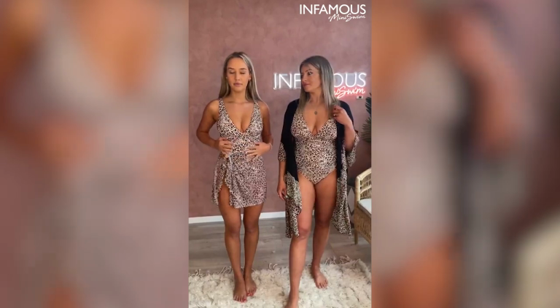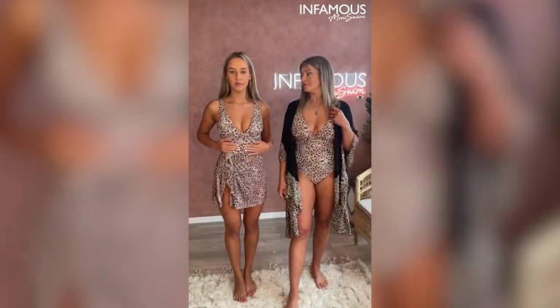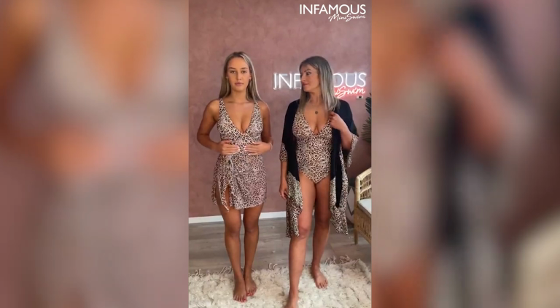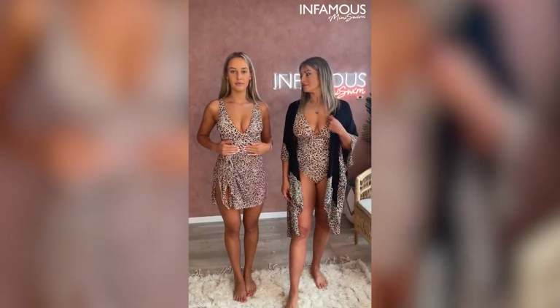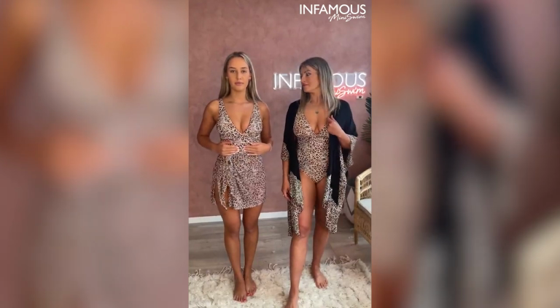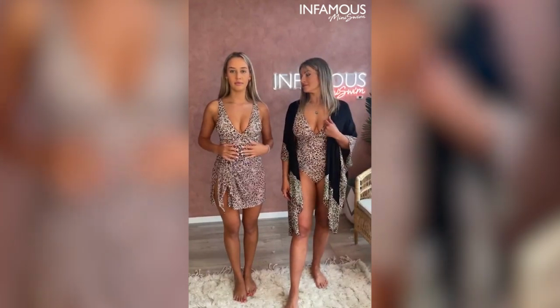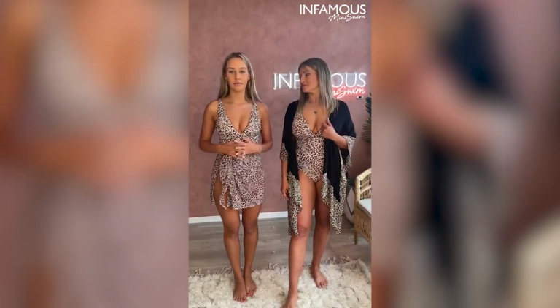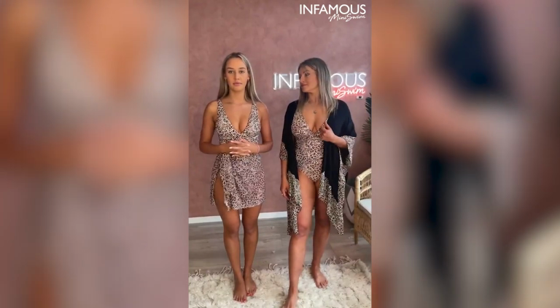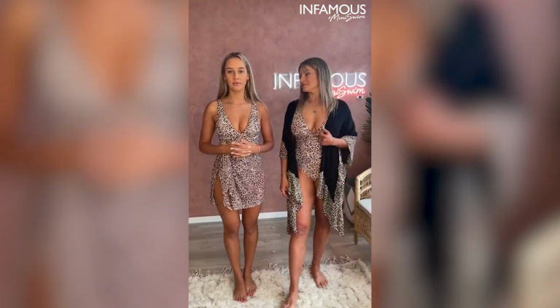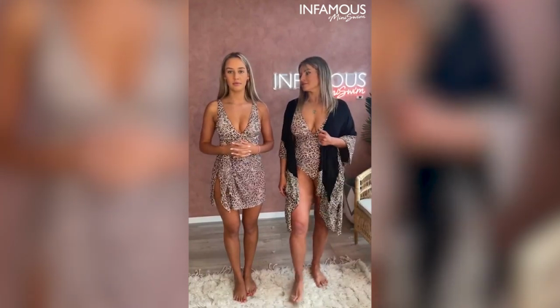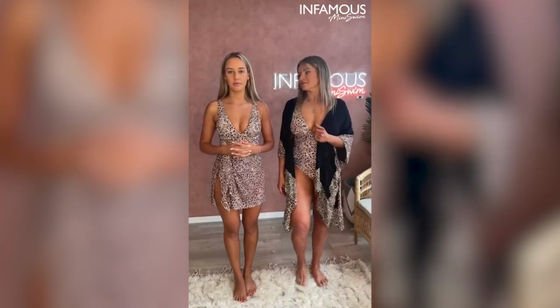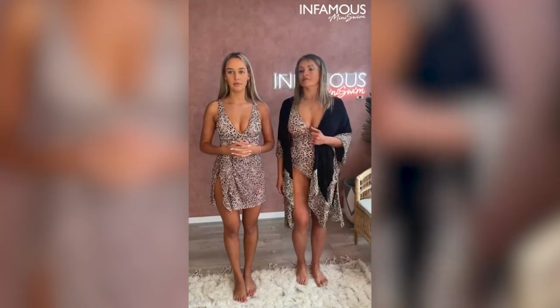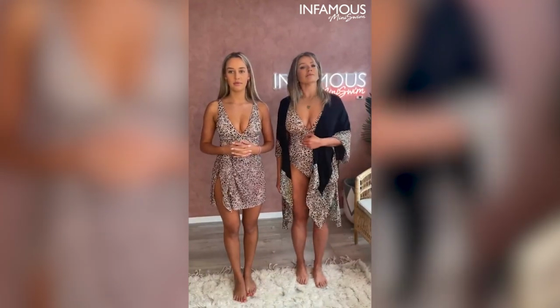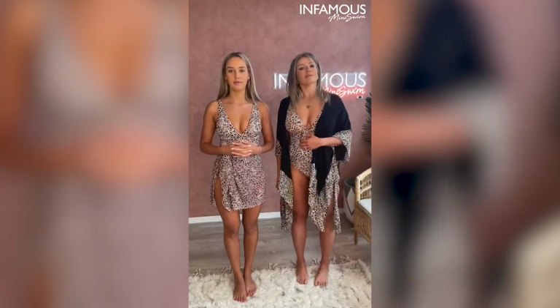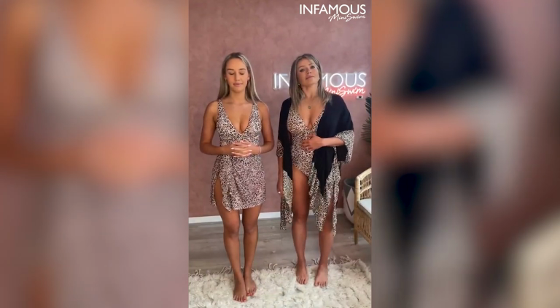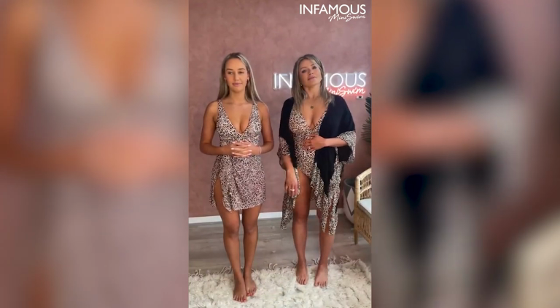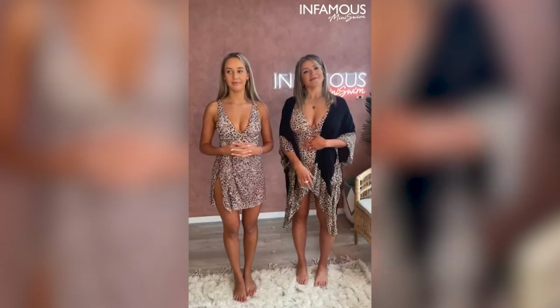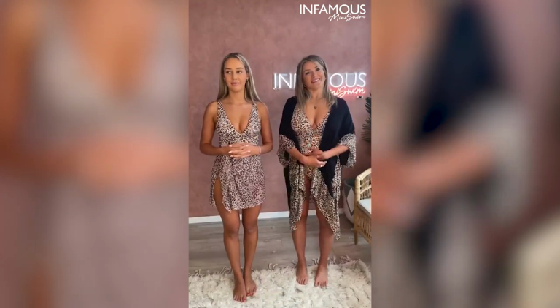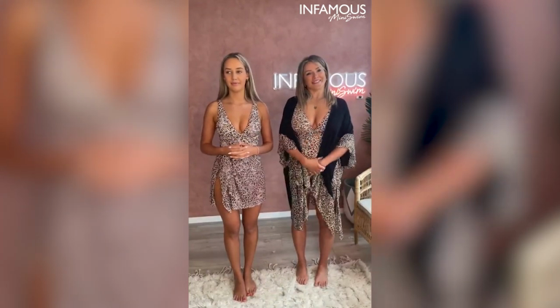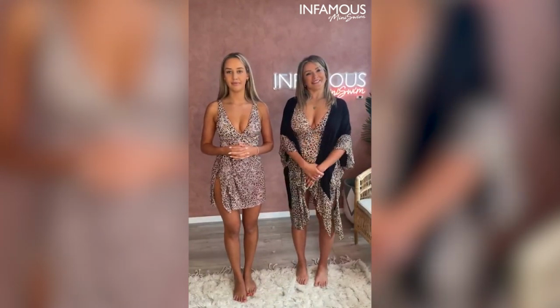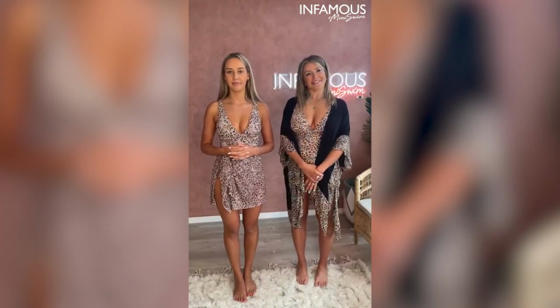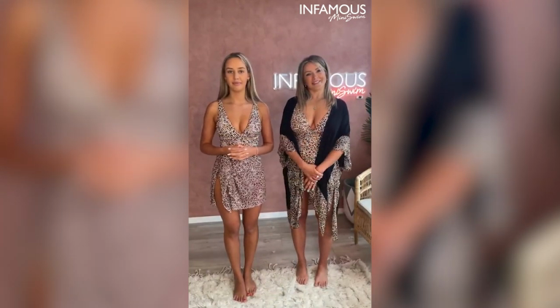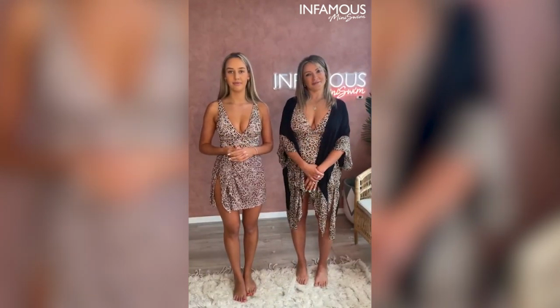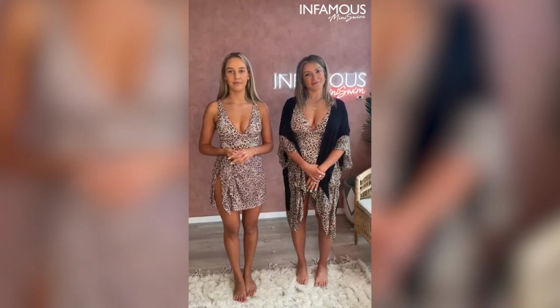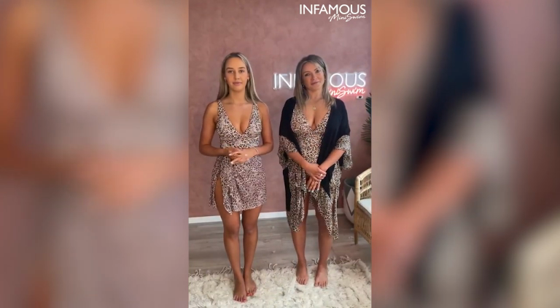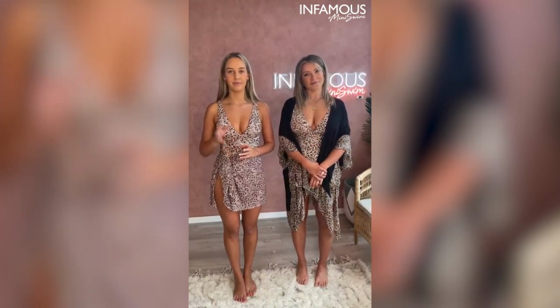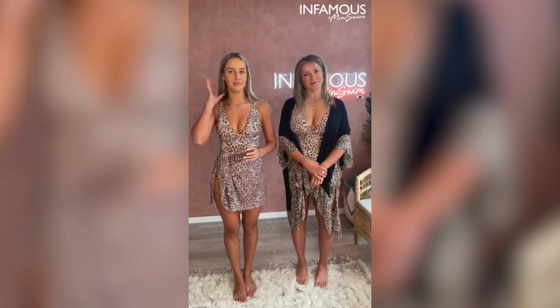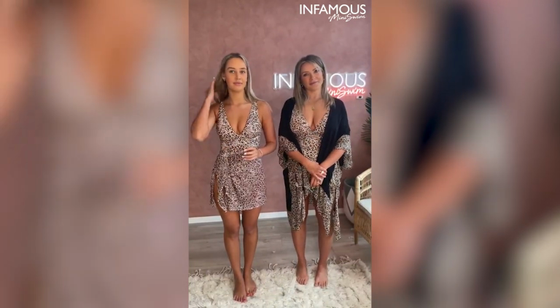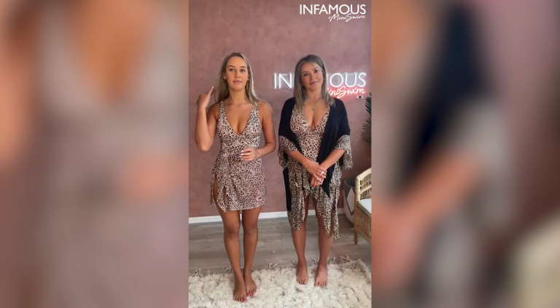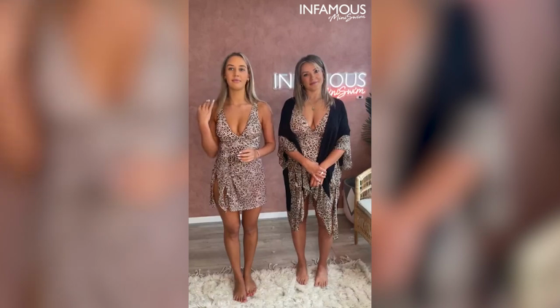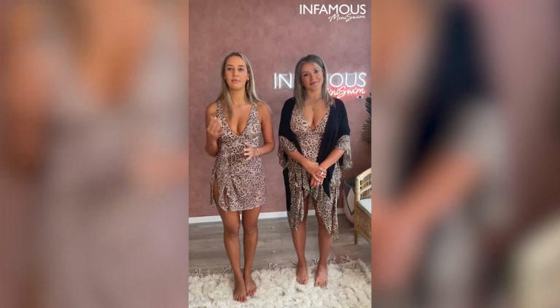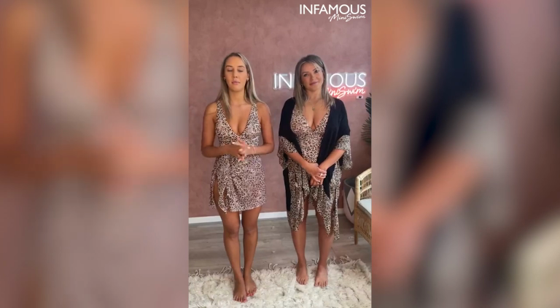Erica Shaw wore Infamous Swim all through her pregnancy — yes, she did. We love her. We have a collaboration with Erica.